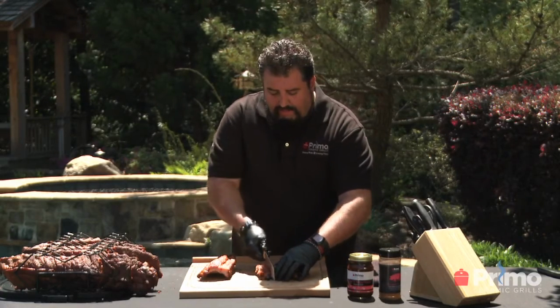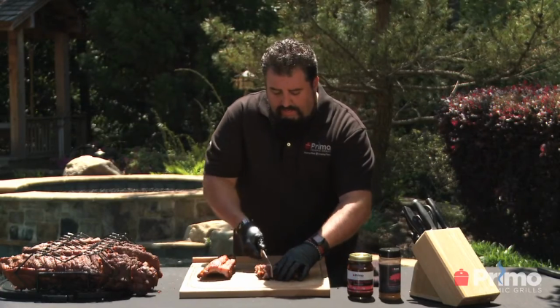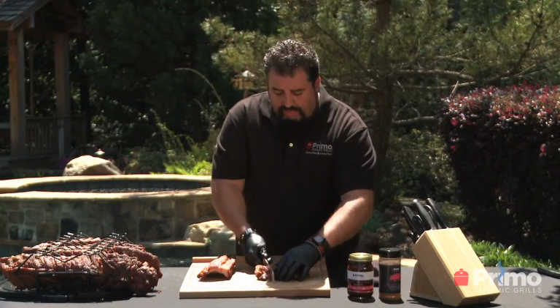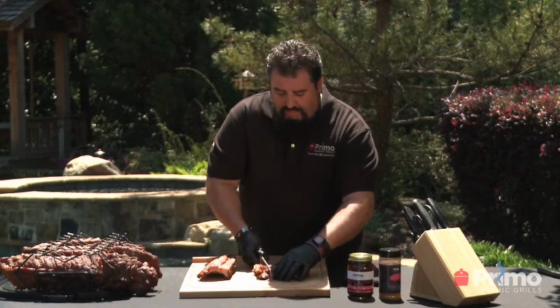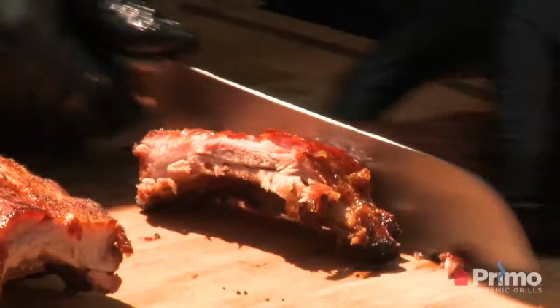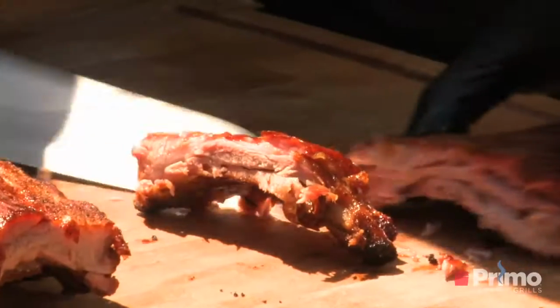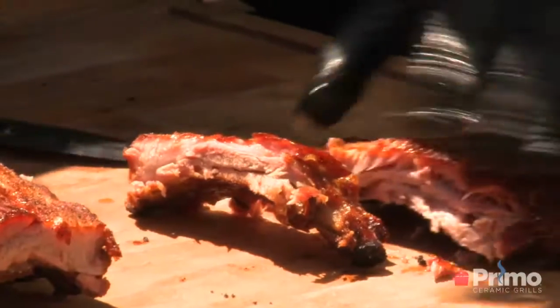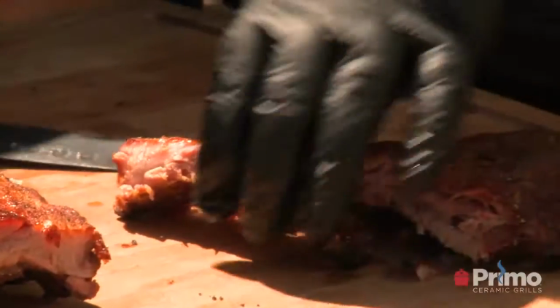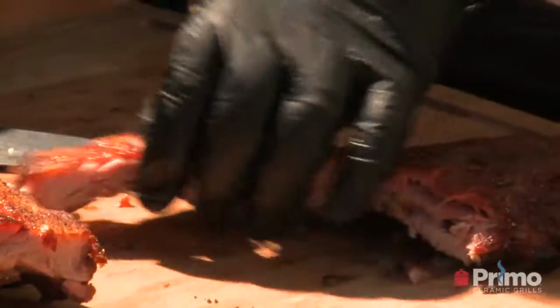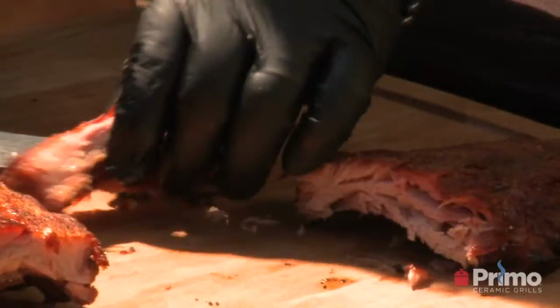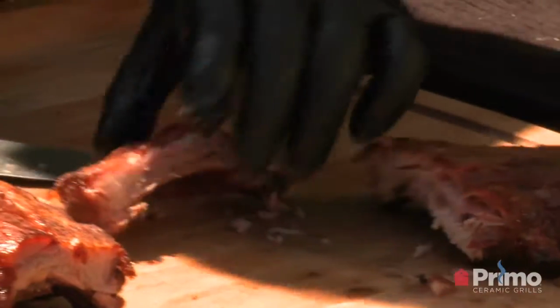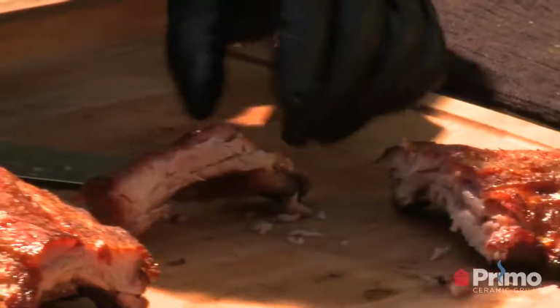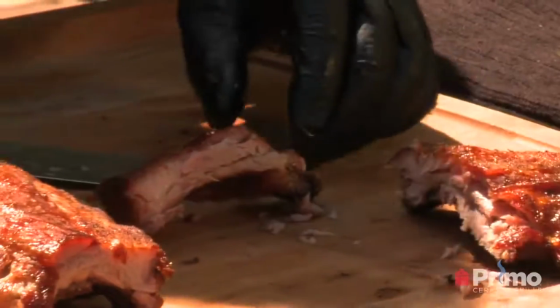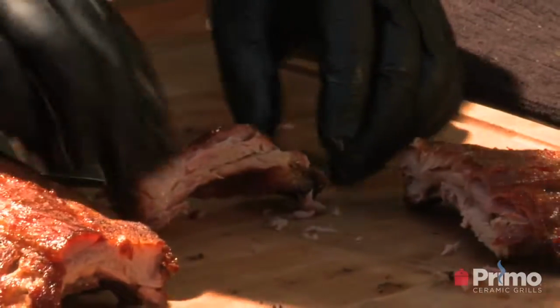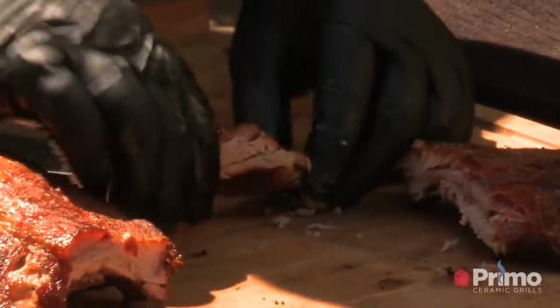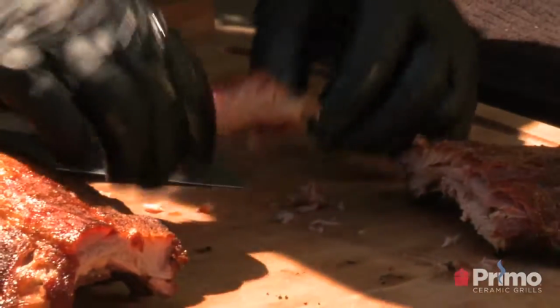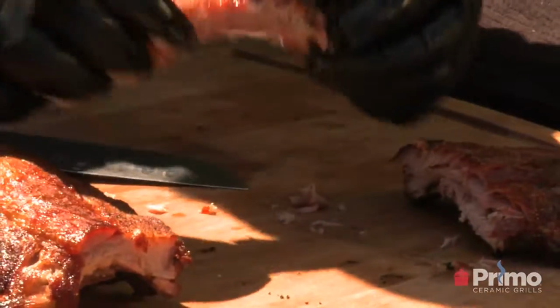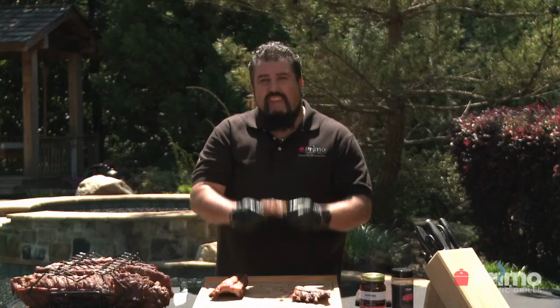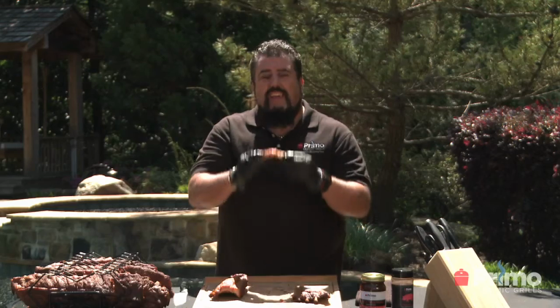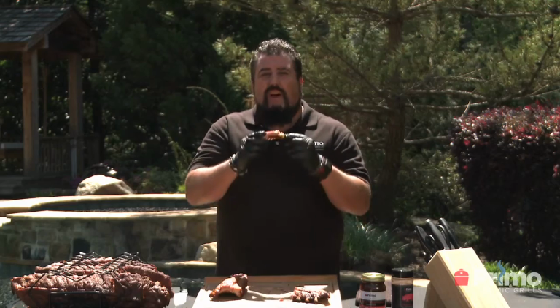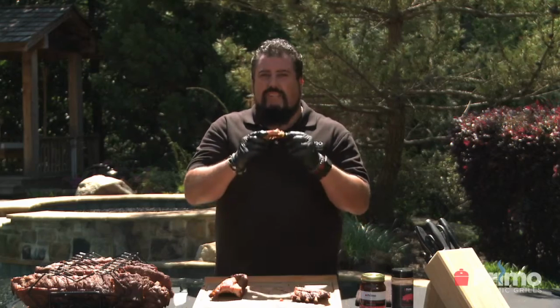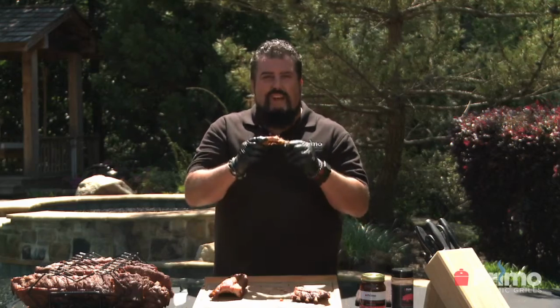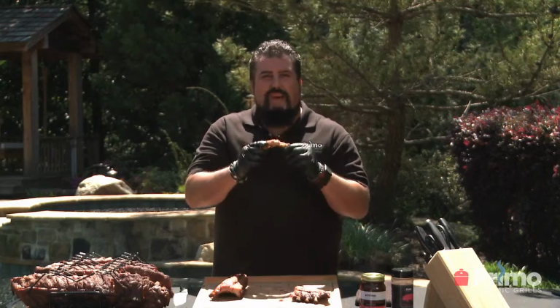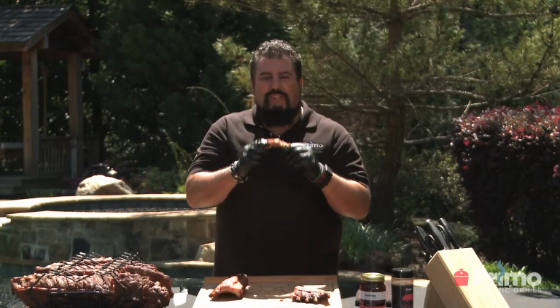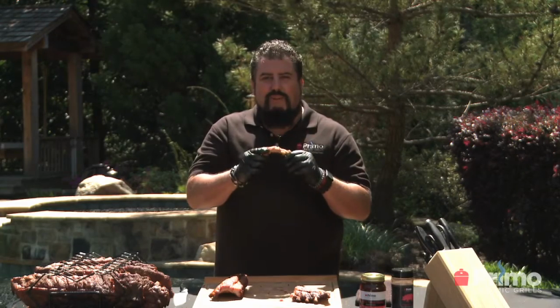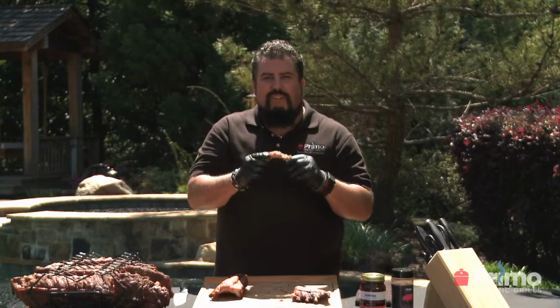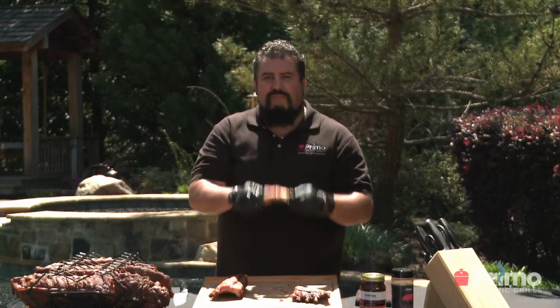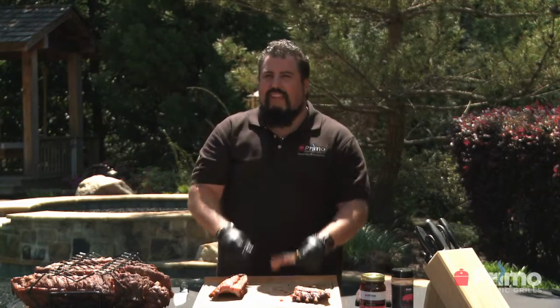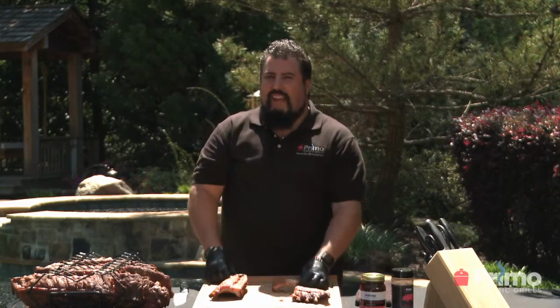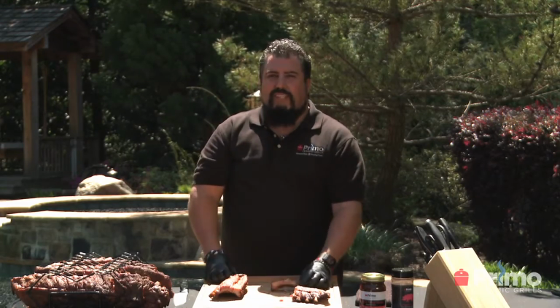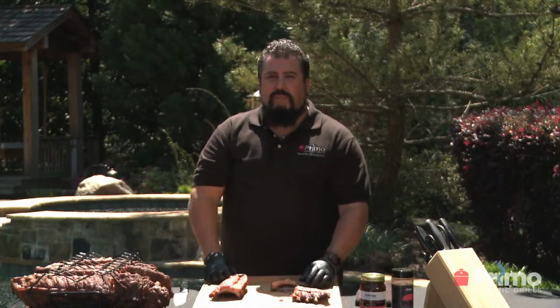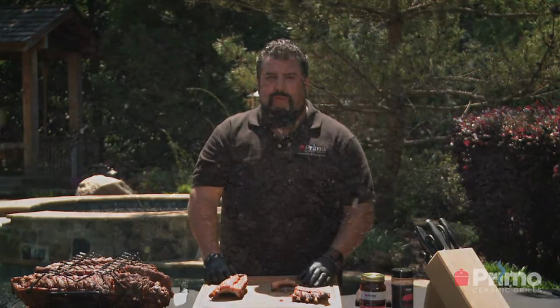Get a nice other cut. That is so good looking. When it's all about the food, it has to be Primo.